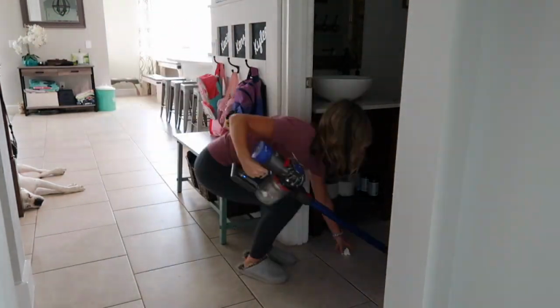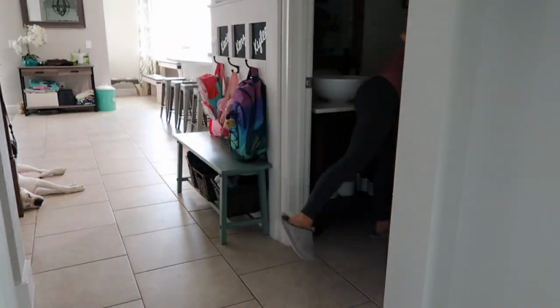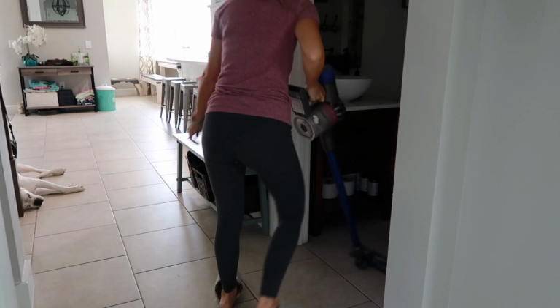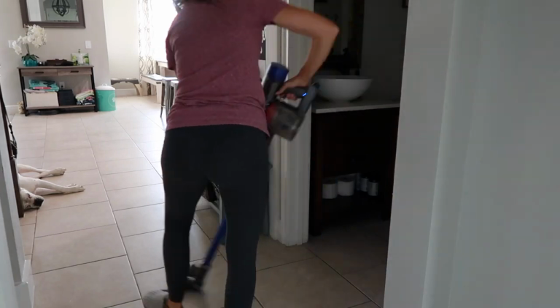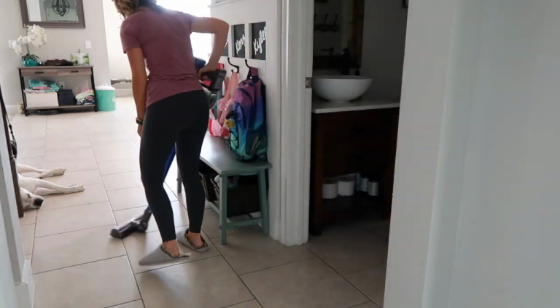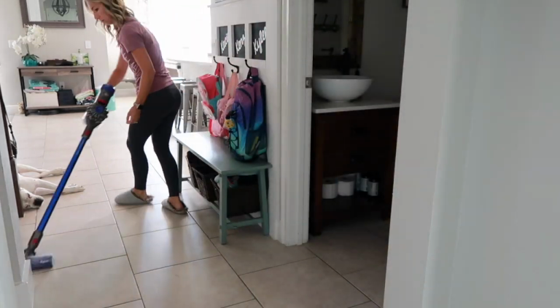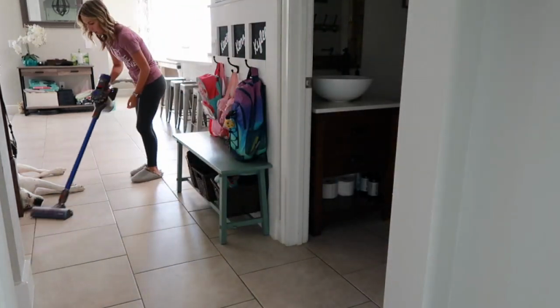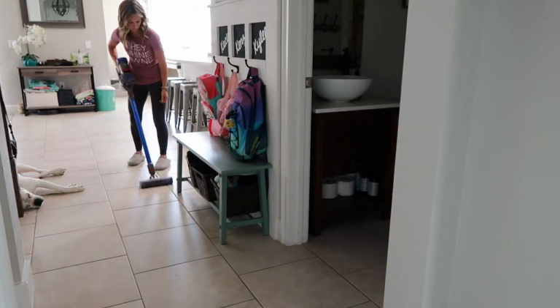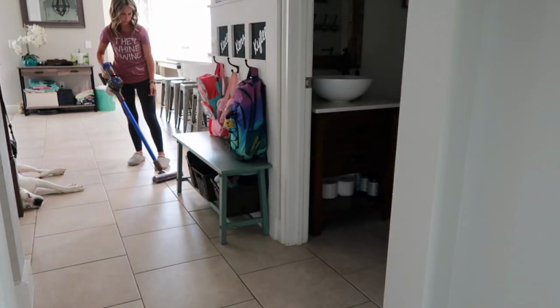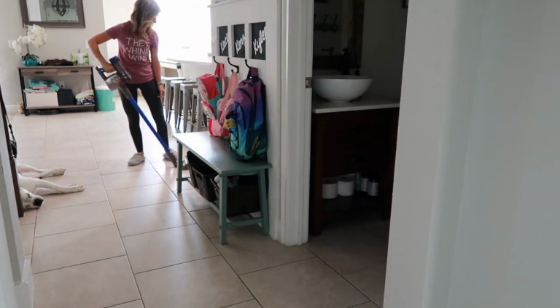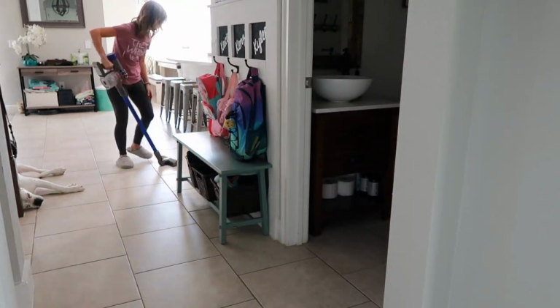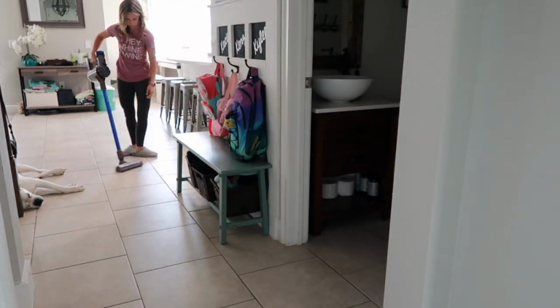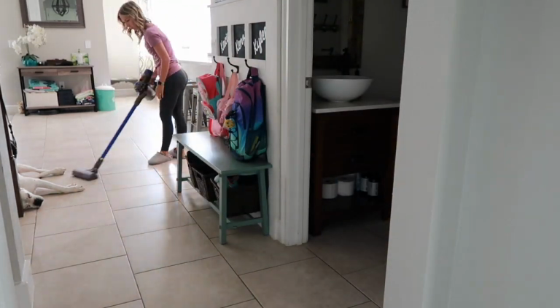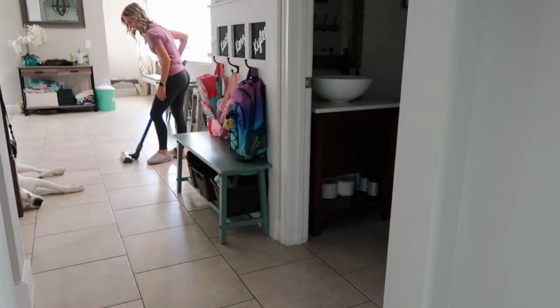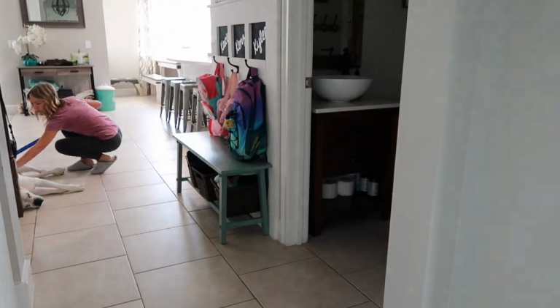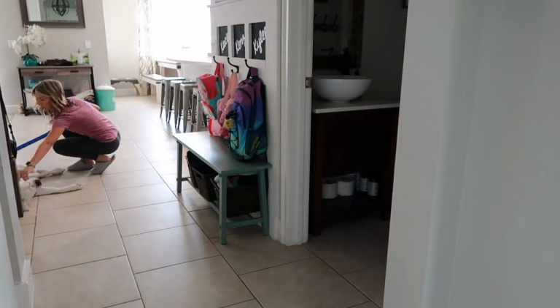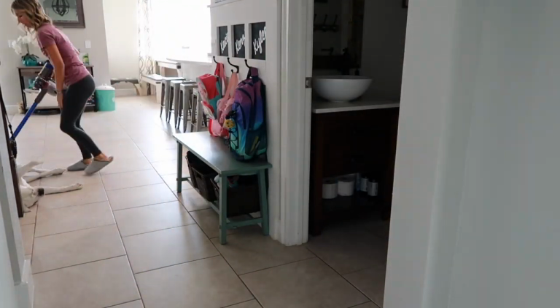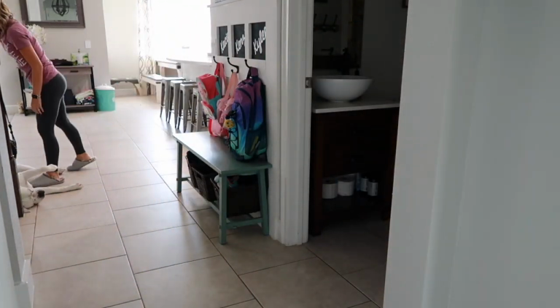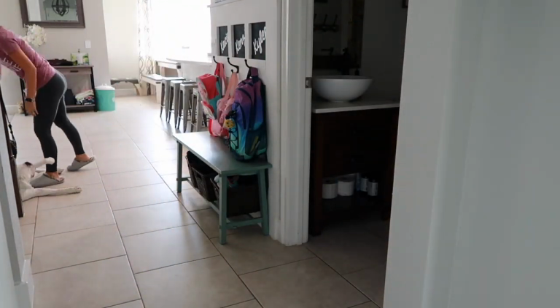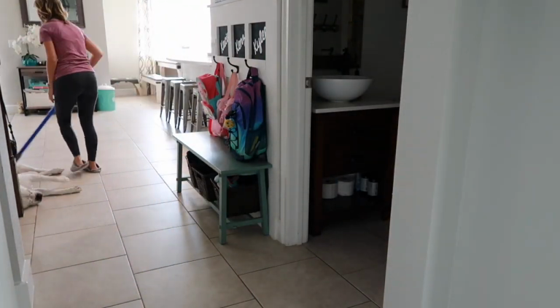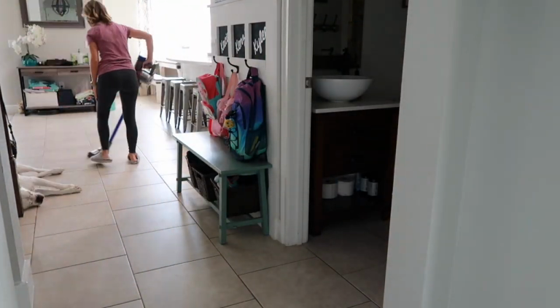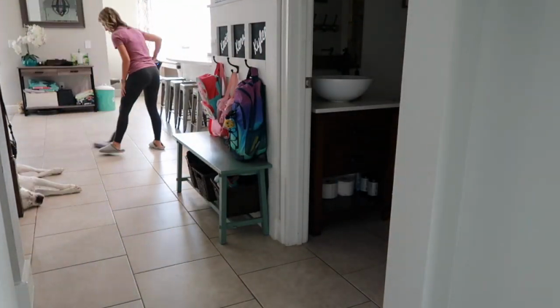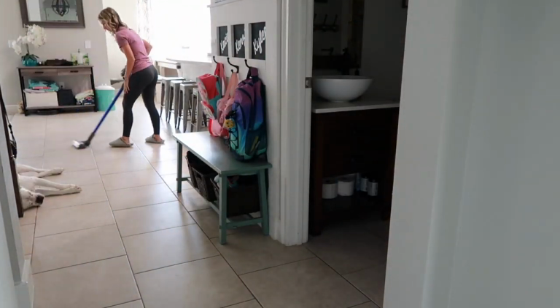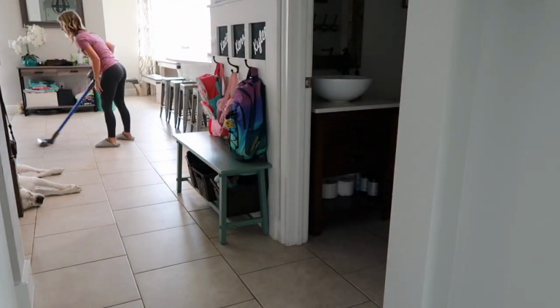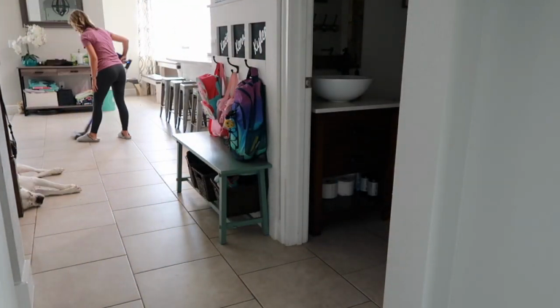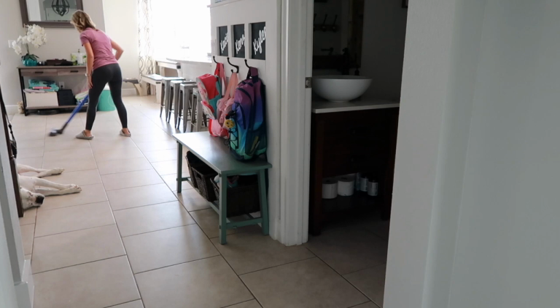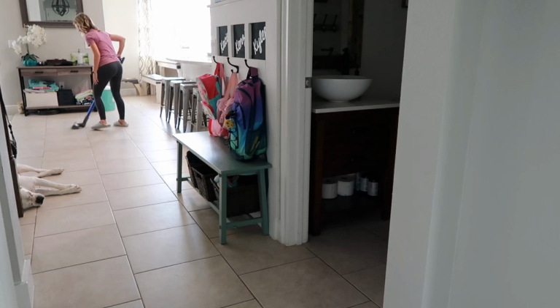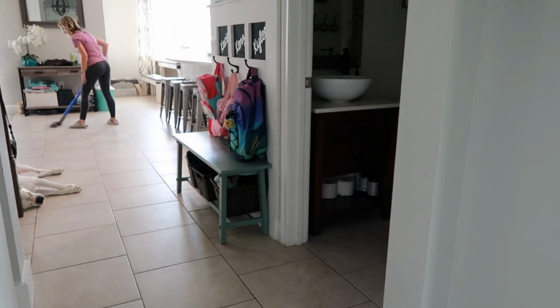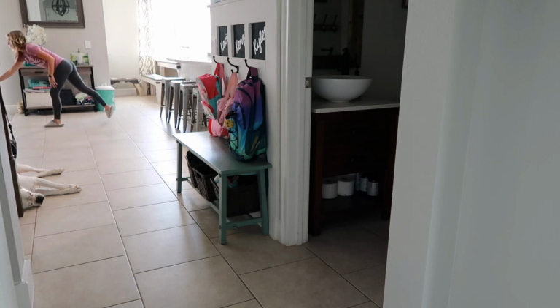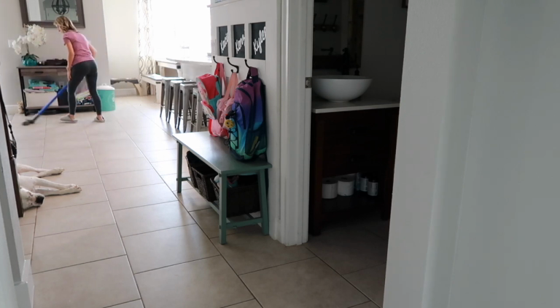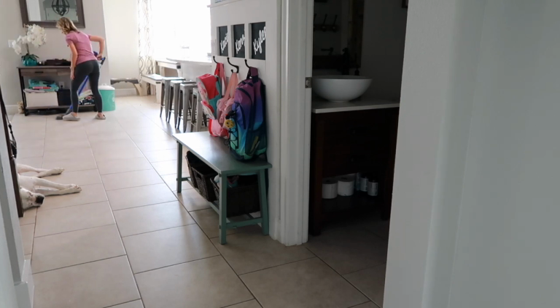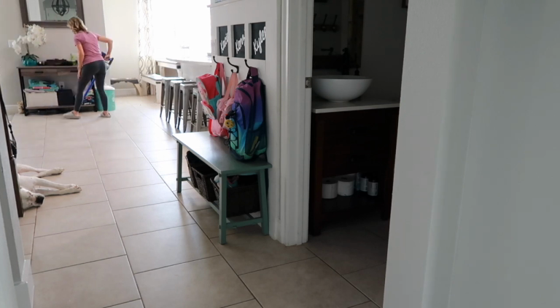Does anybody else vacuum around their dog so they don't have to make them get up? Probably just me, but how could I disturb him?